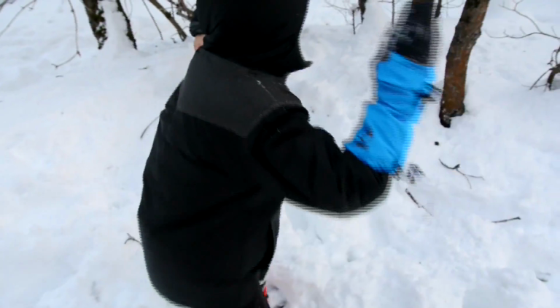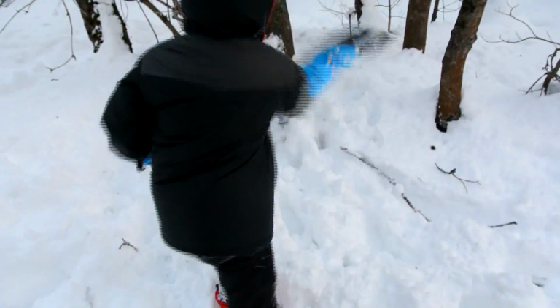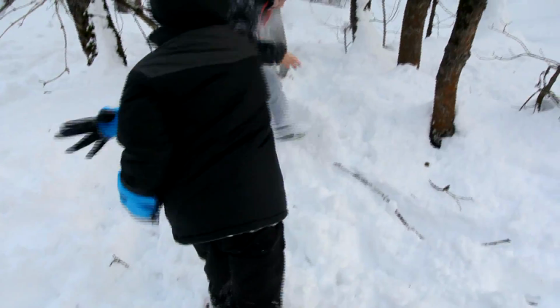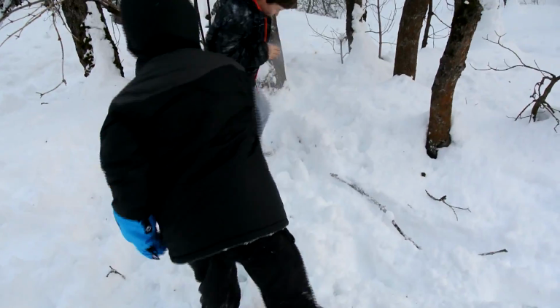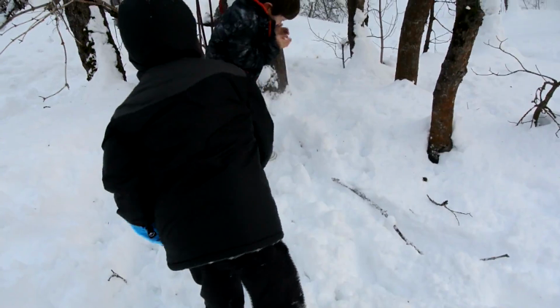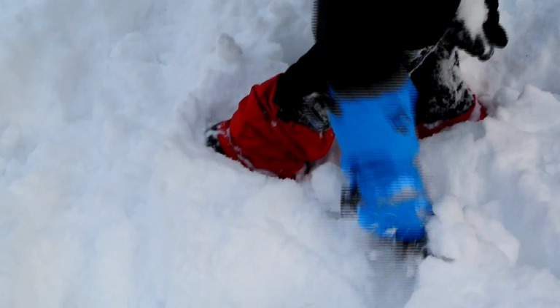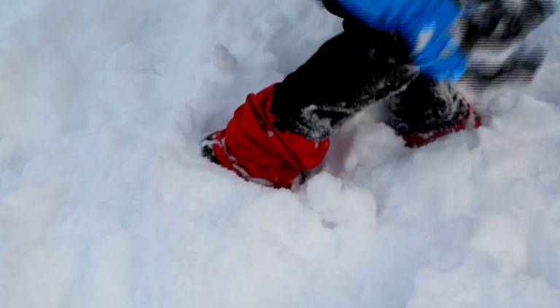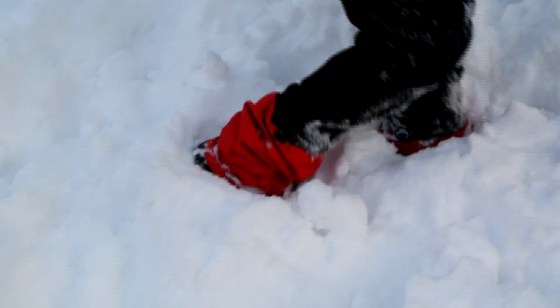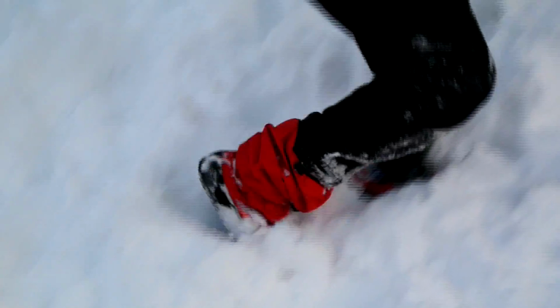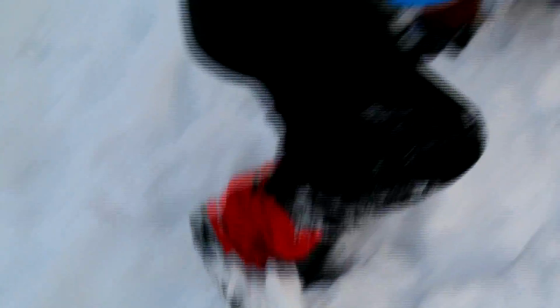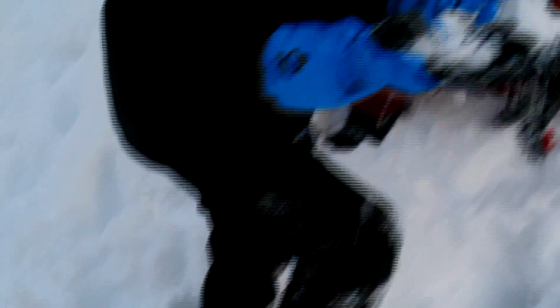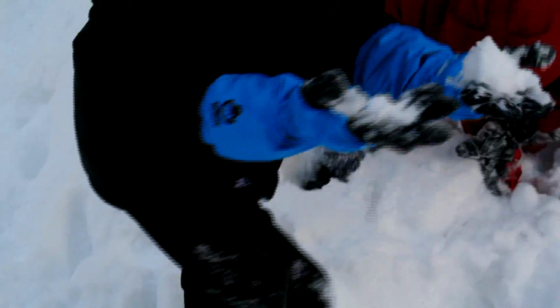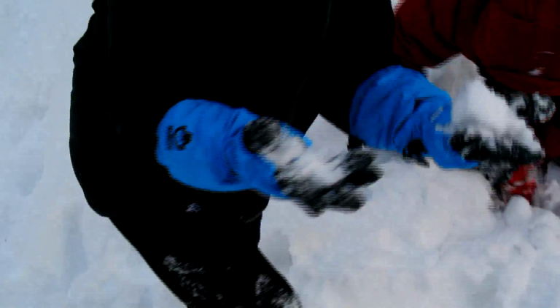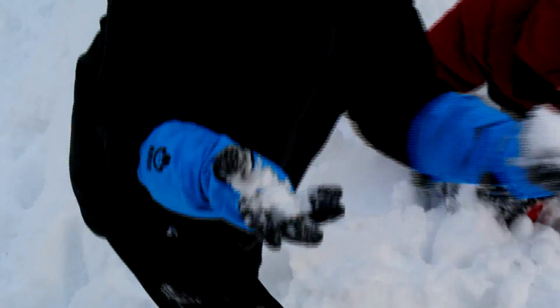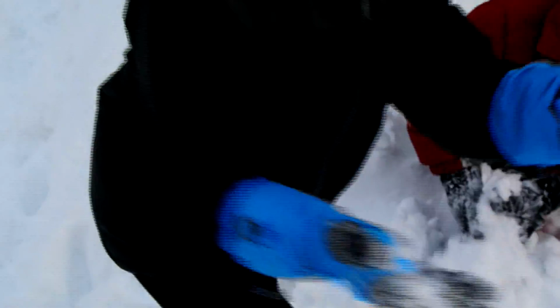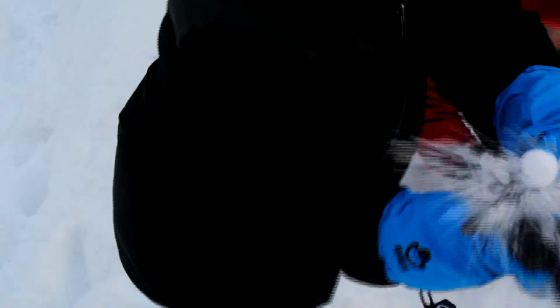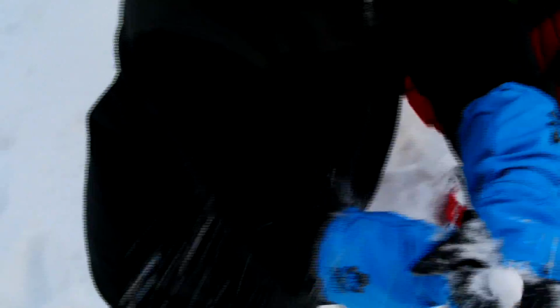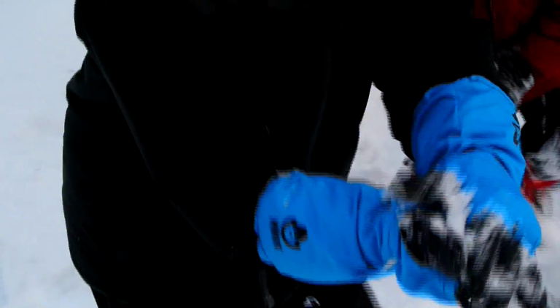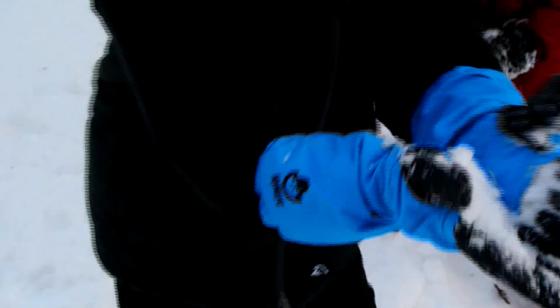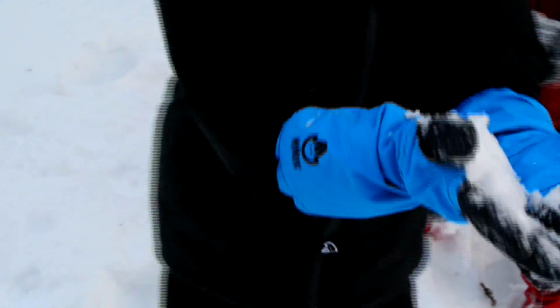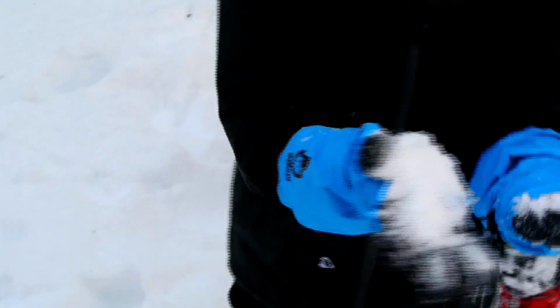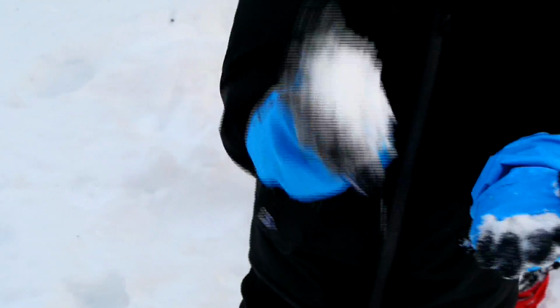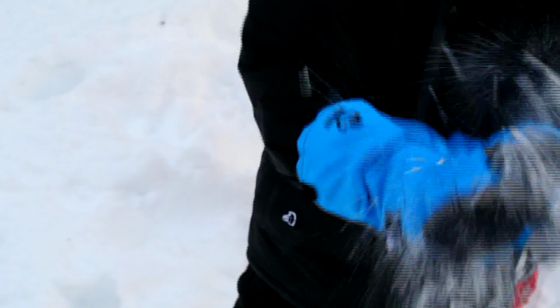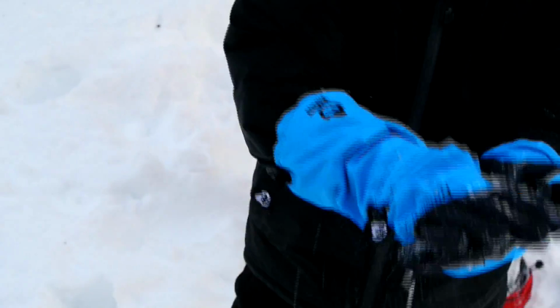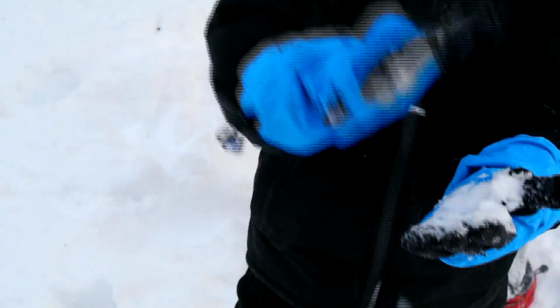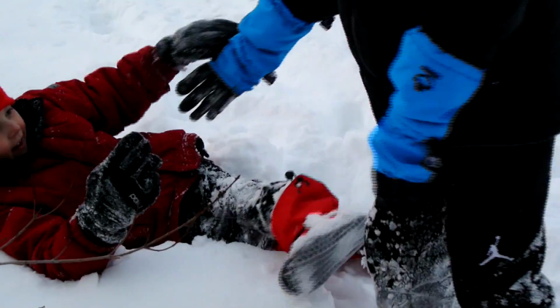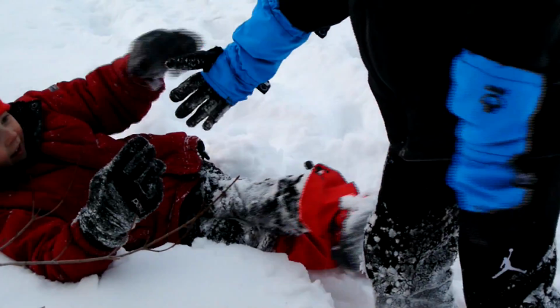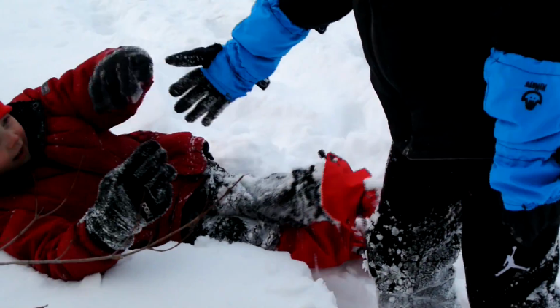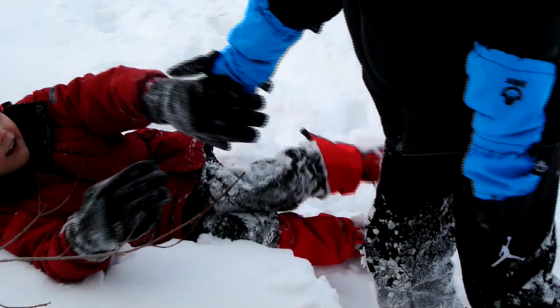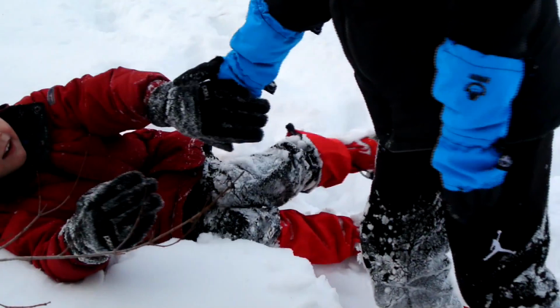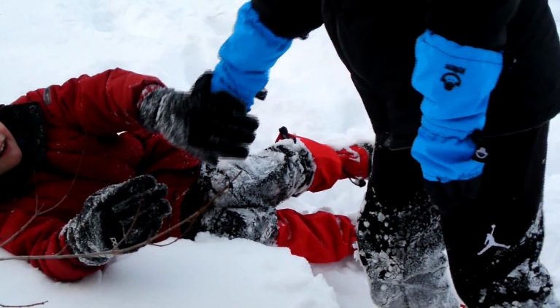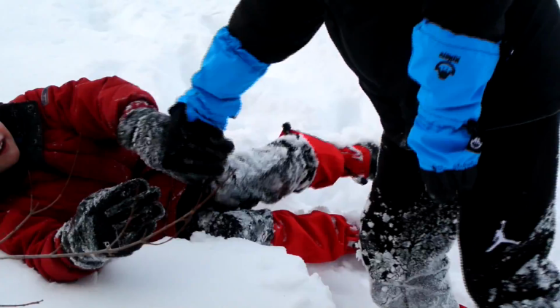We know that if the kids stay dry and warm, they'll play for hours in the snow — and our kids definitely have.